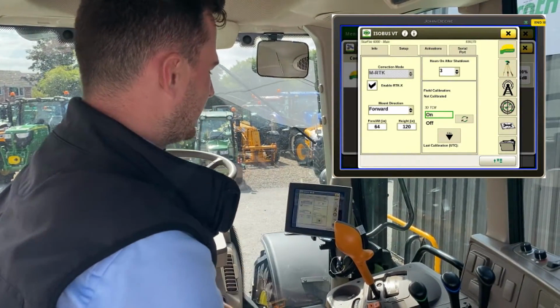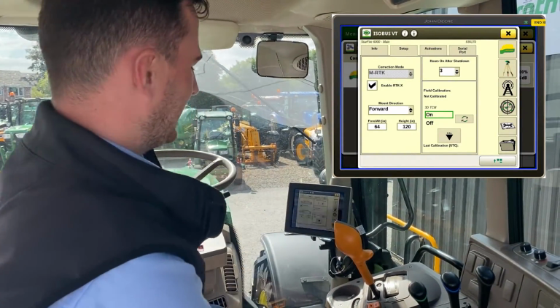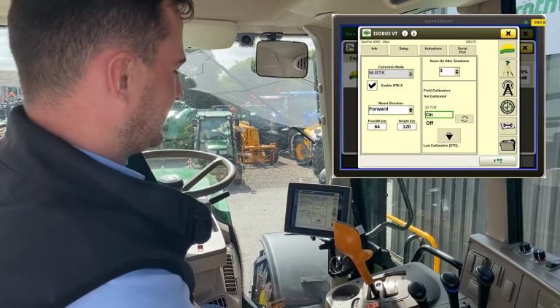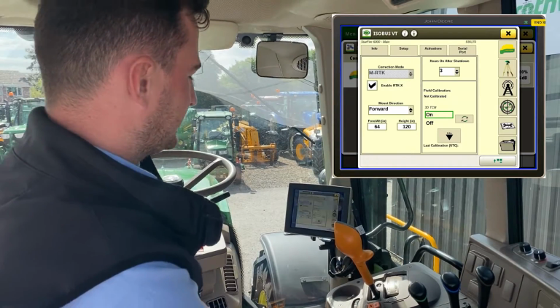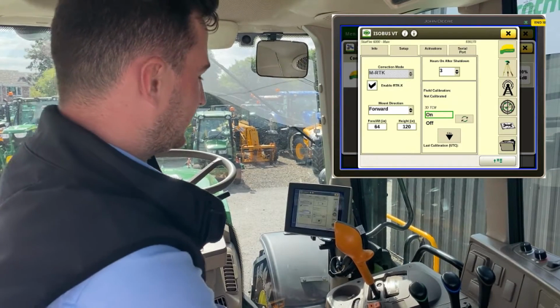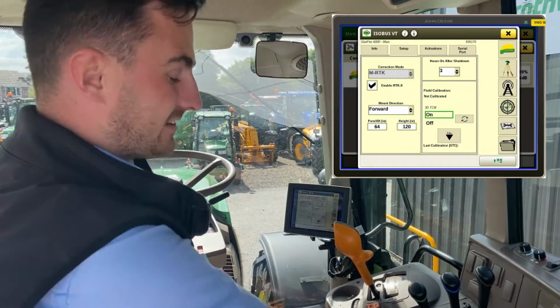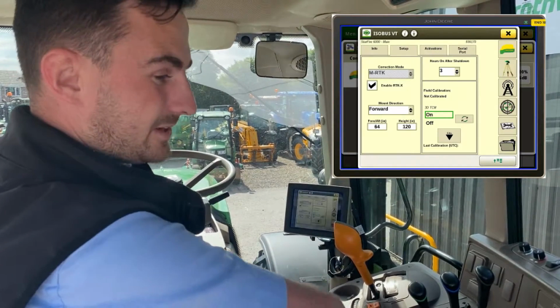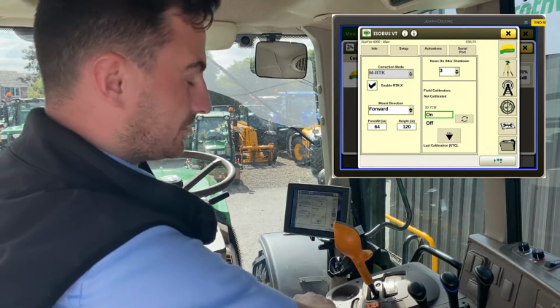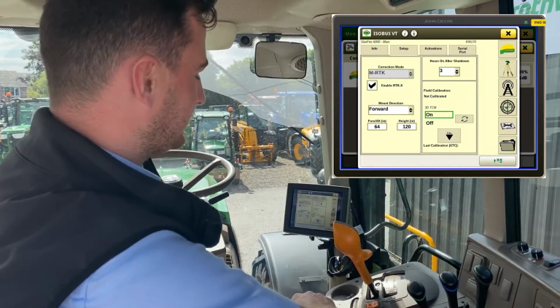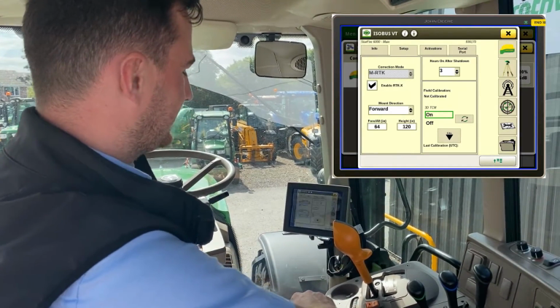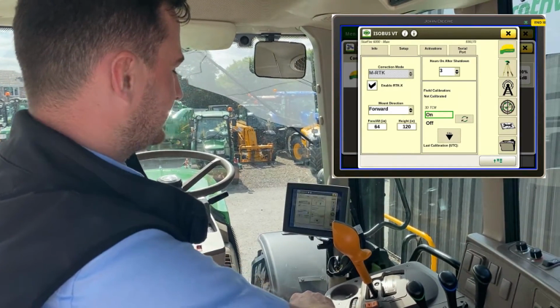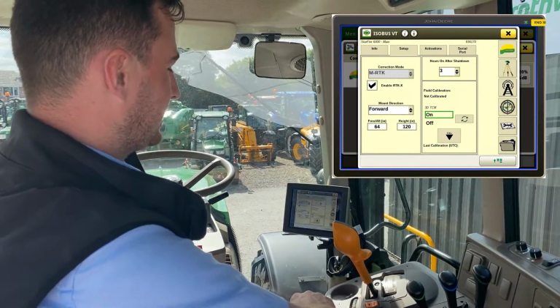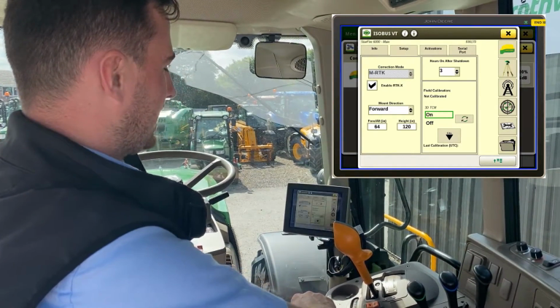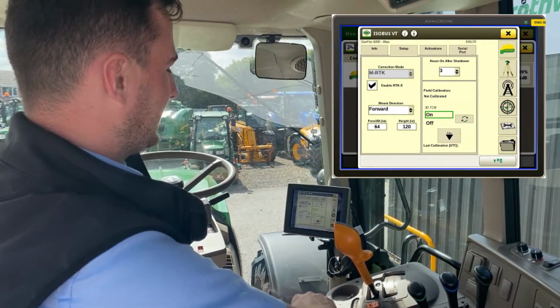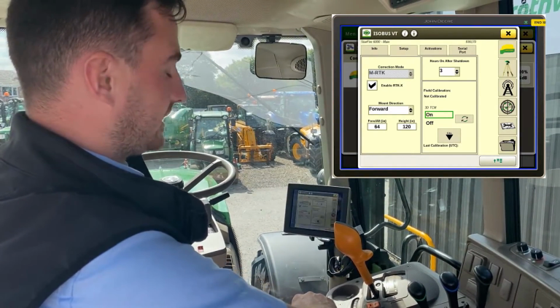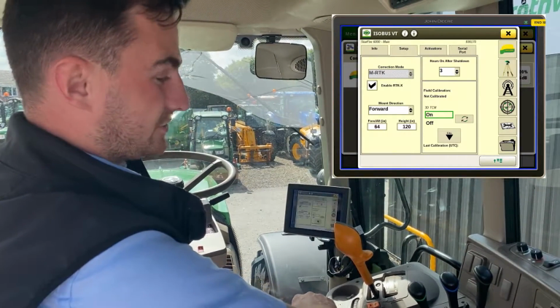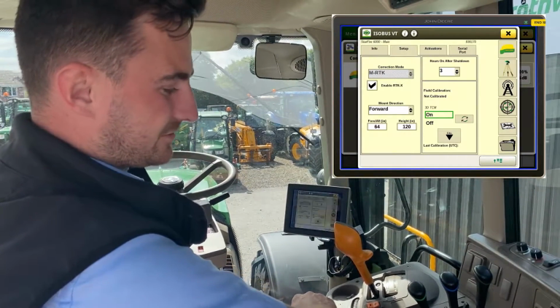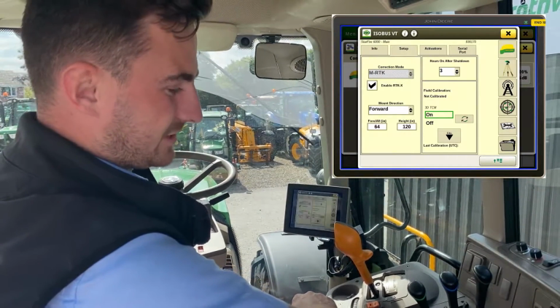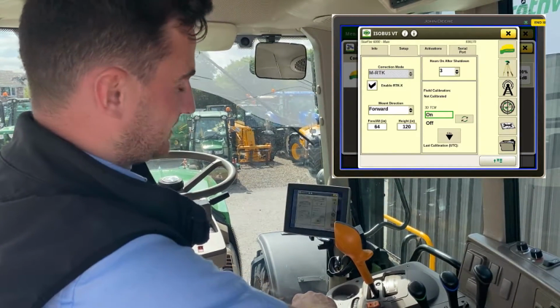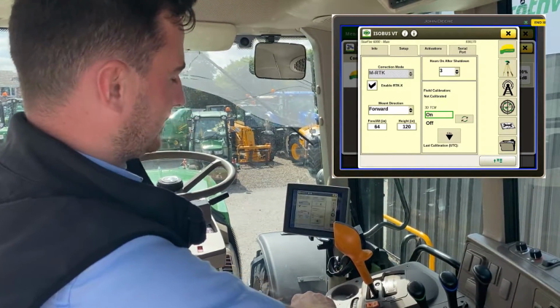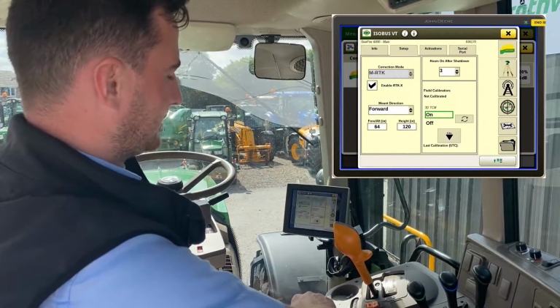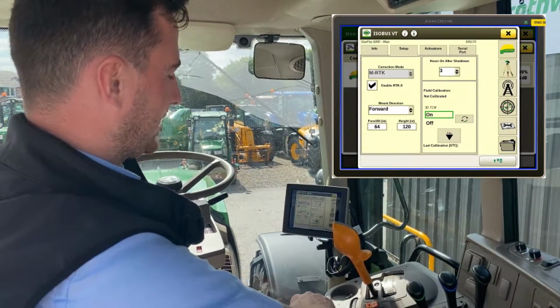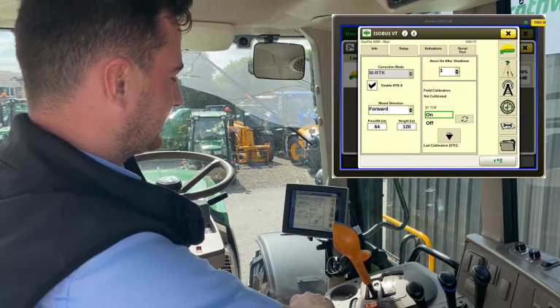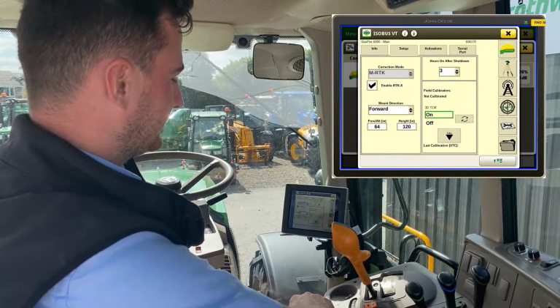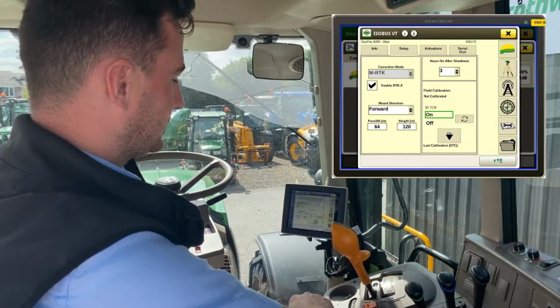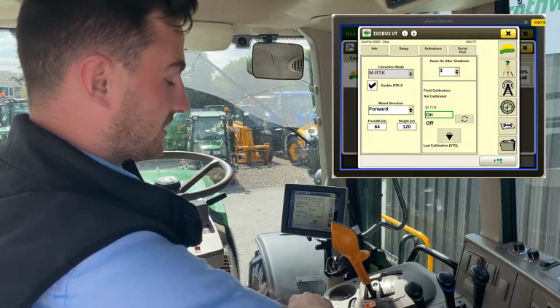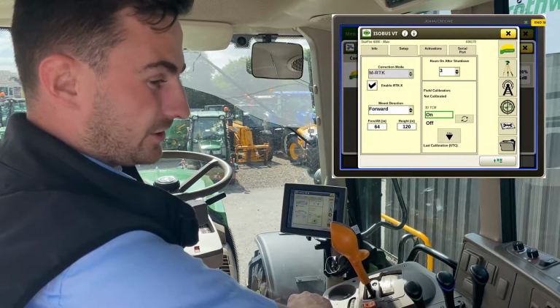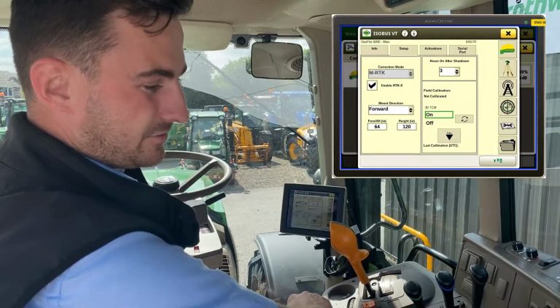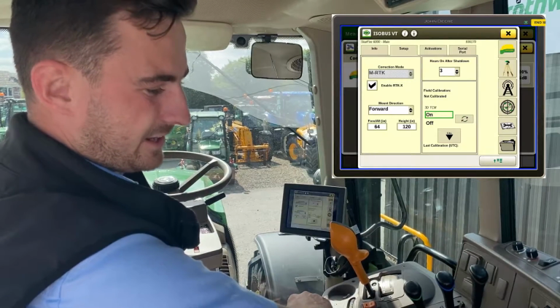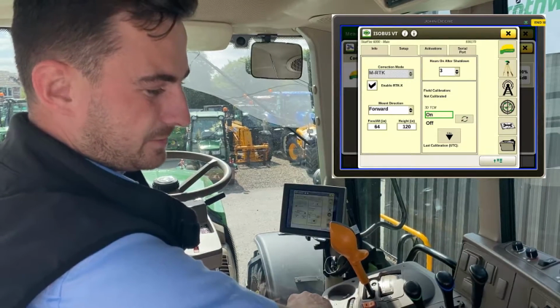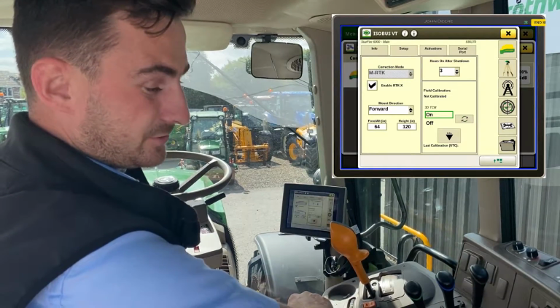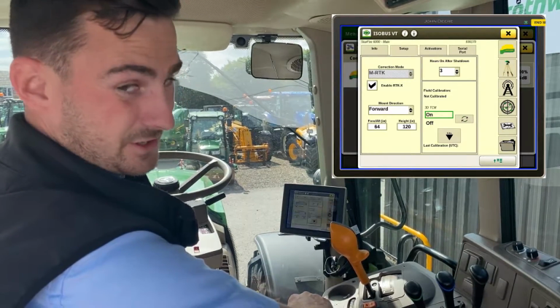The benefits of doing a TCM calibration is that your receiver is in sync with your tractor, so you'll not have that element of drift.